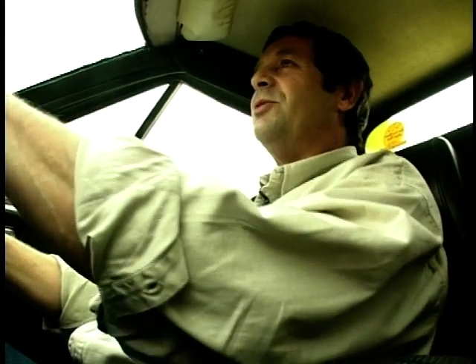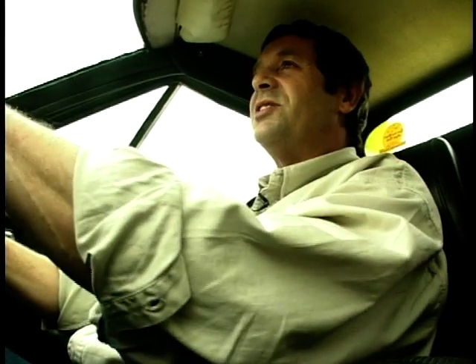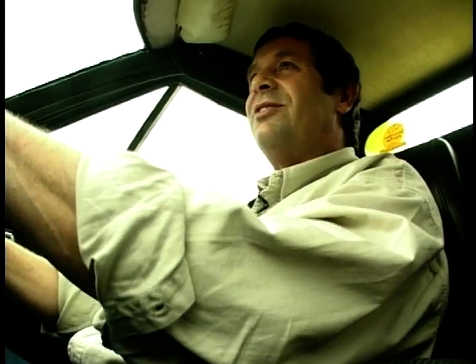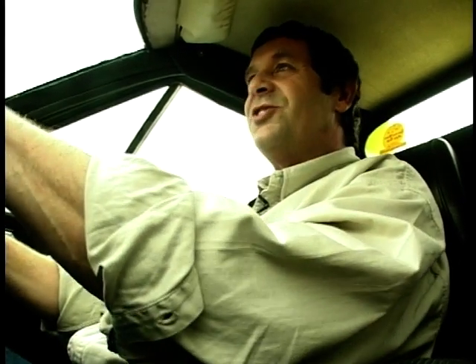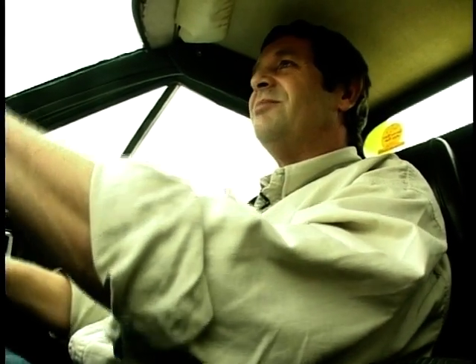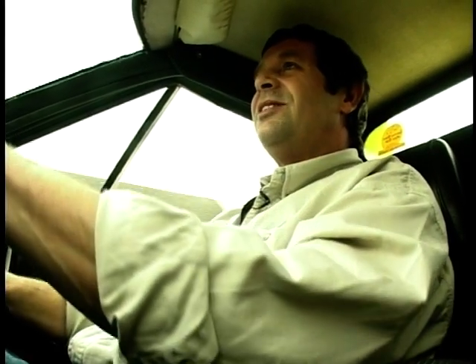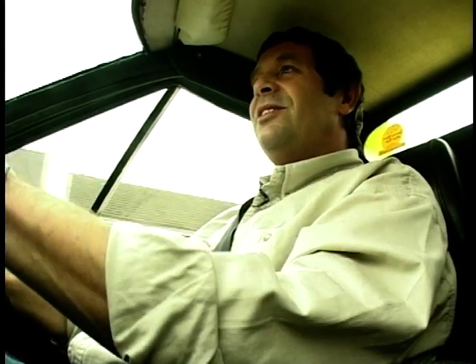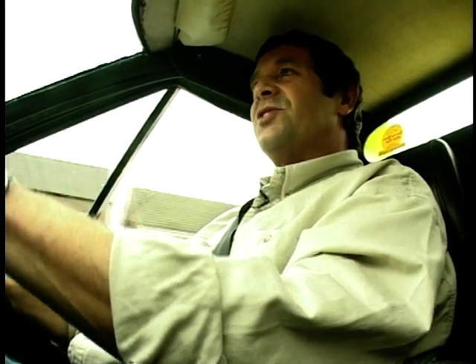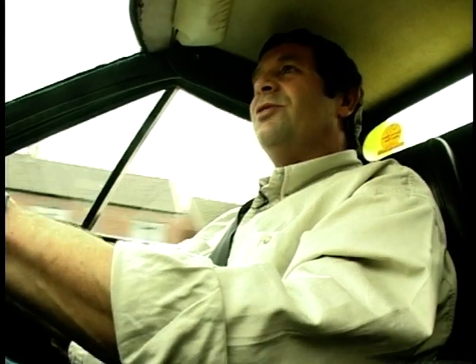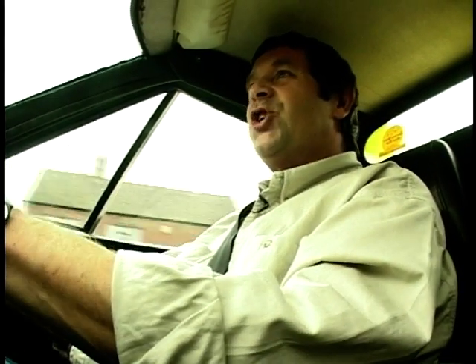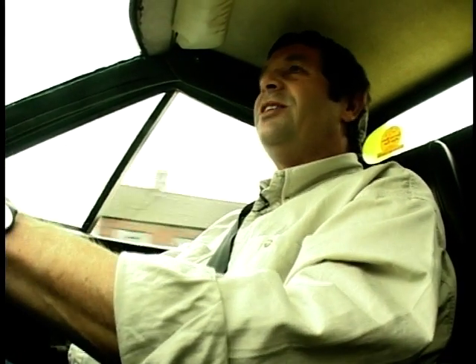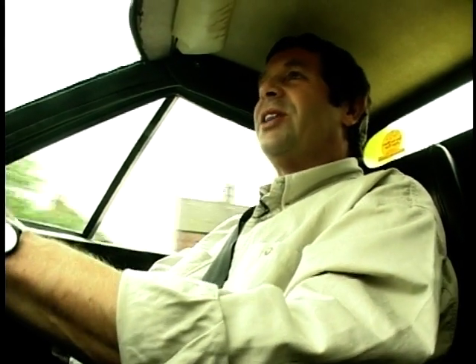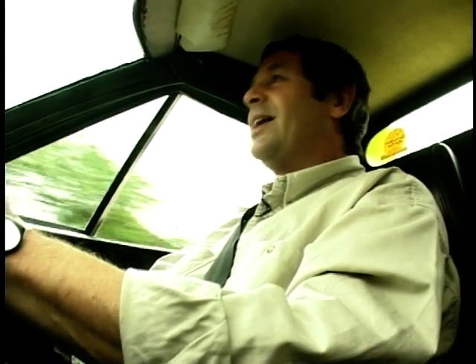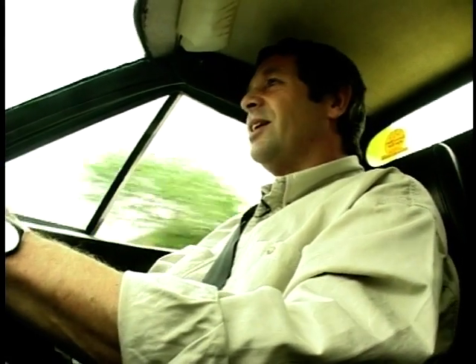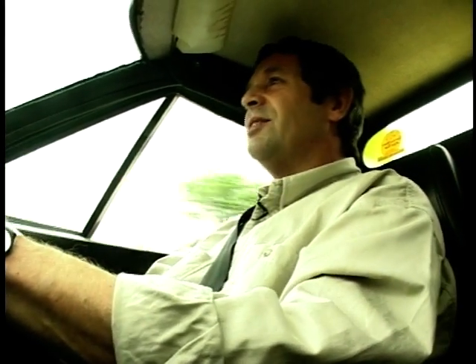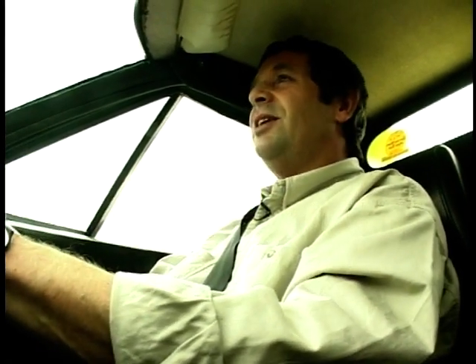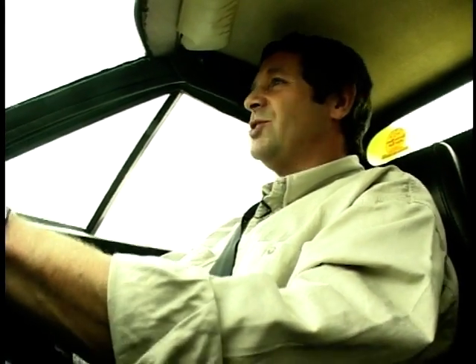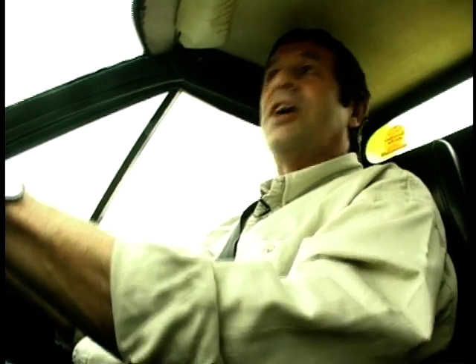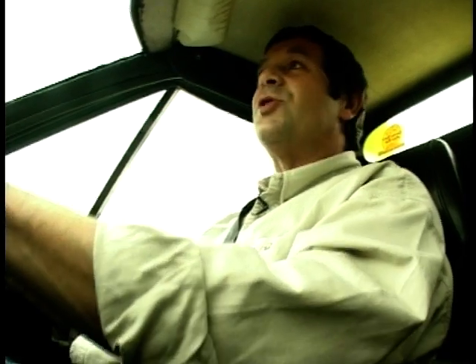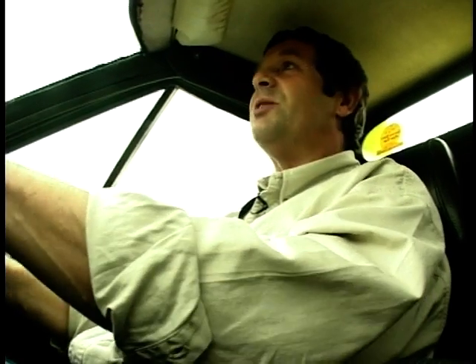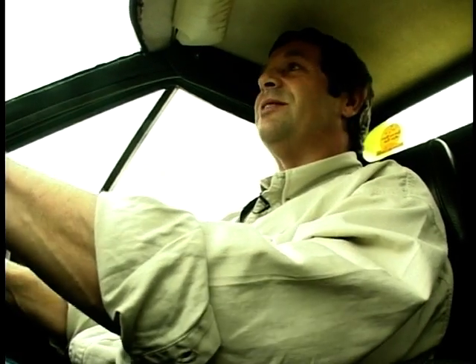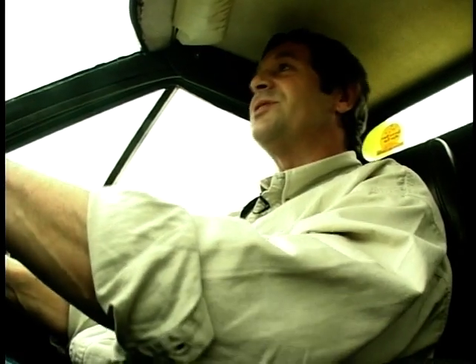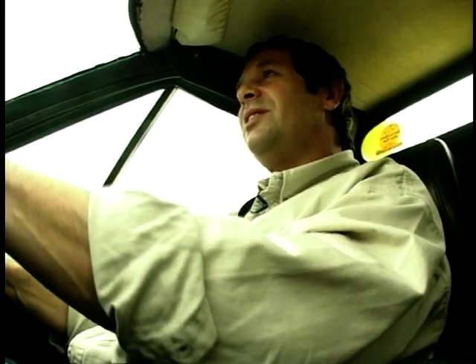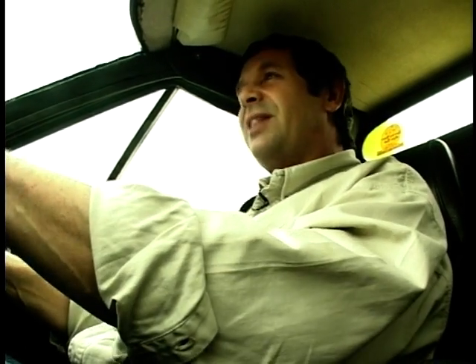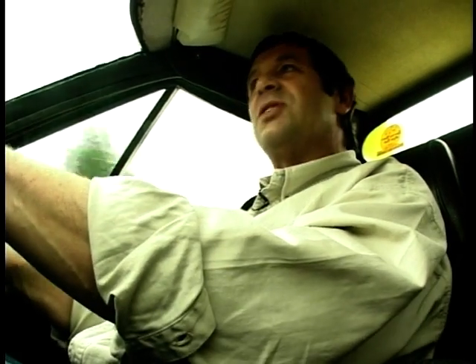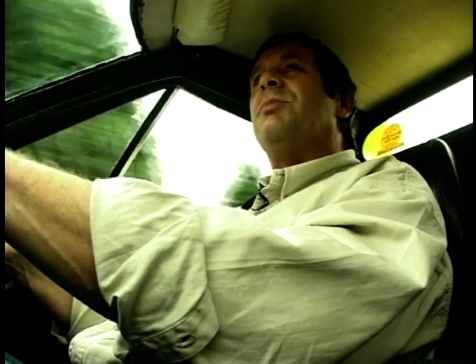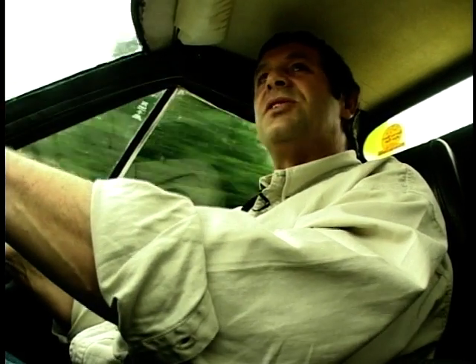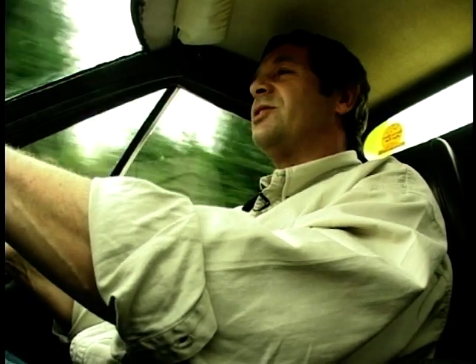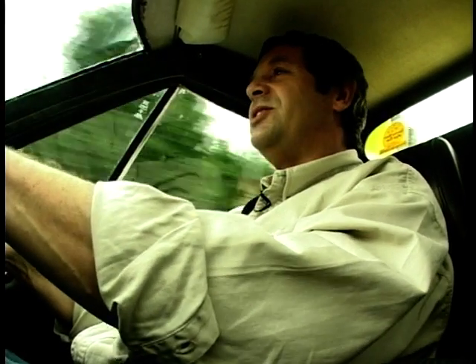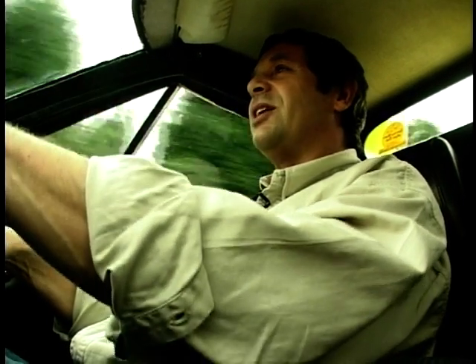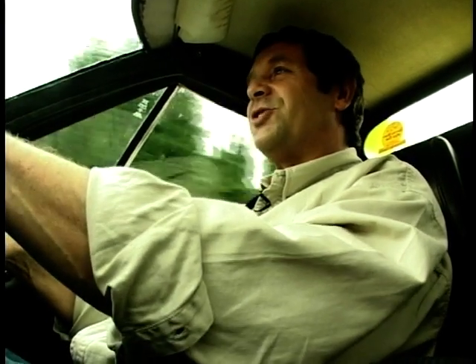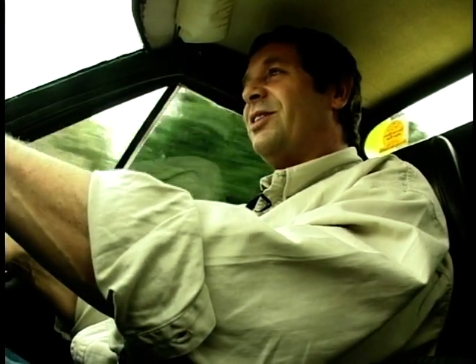There's no deceleration, no changing the handling — it just goes around the bends. That's what makes it such an easy car to drive.